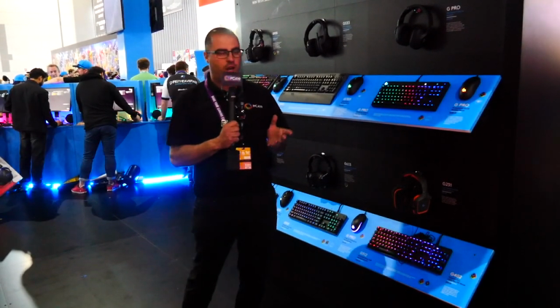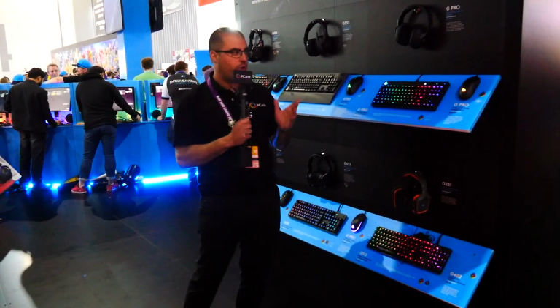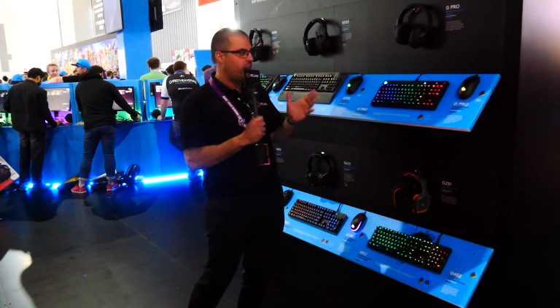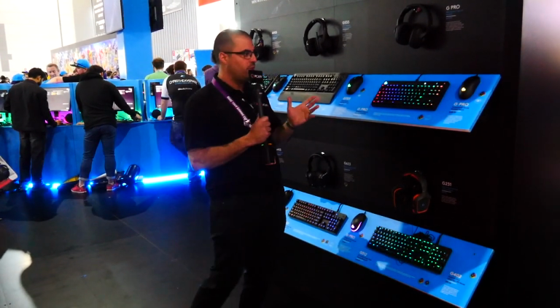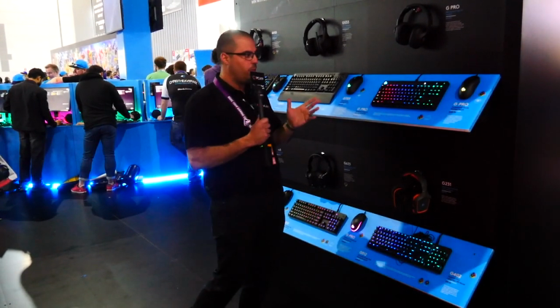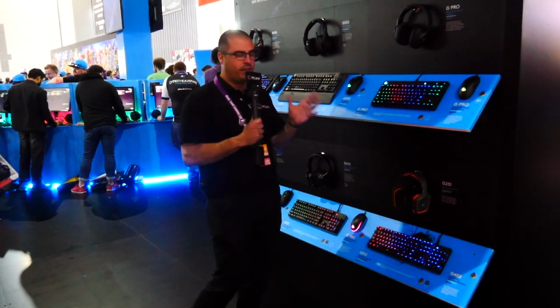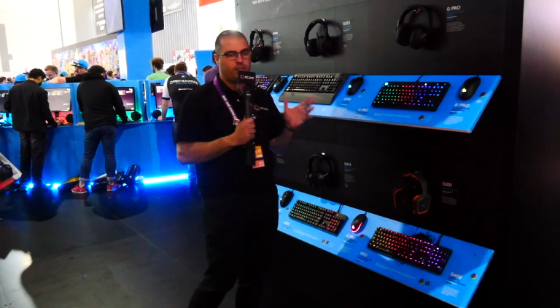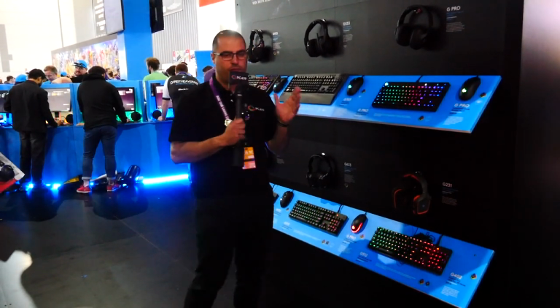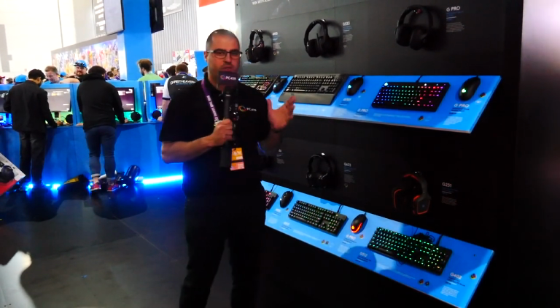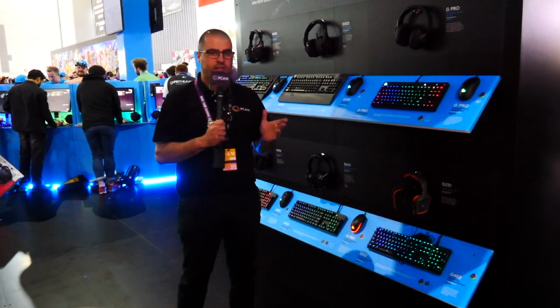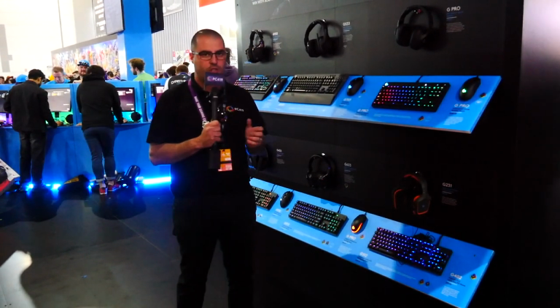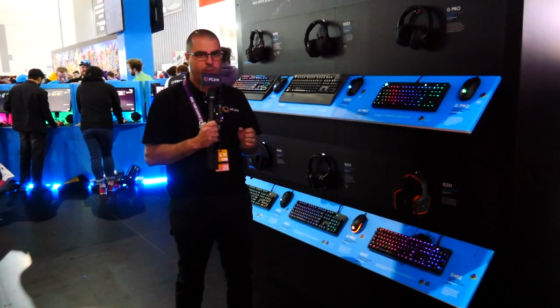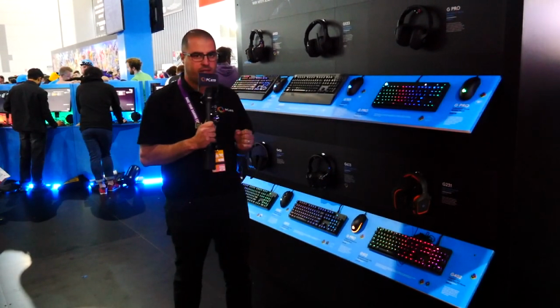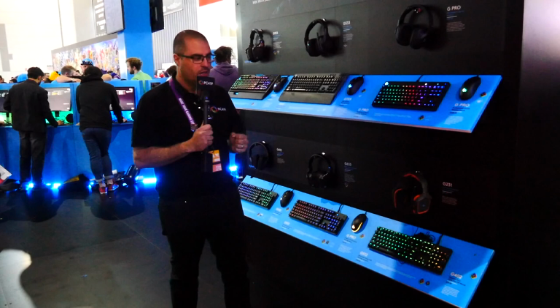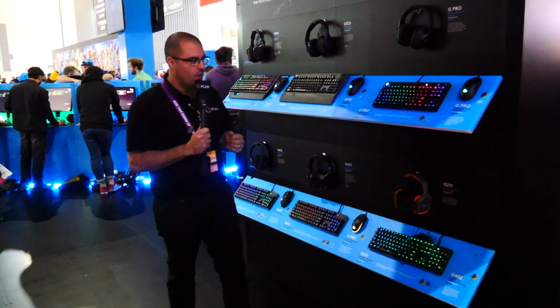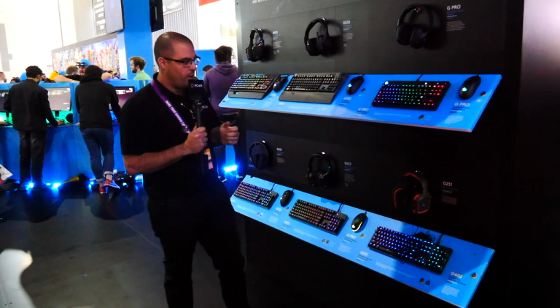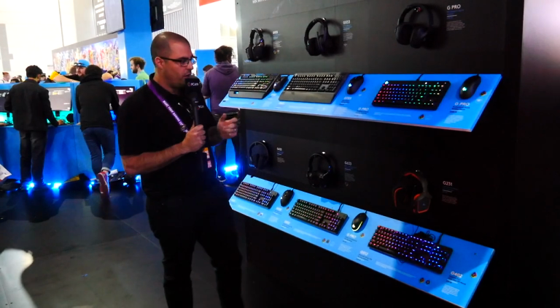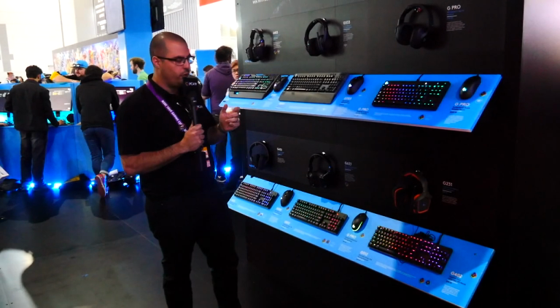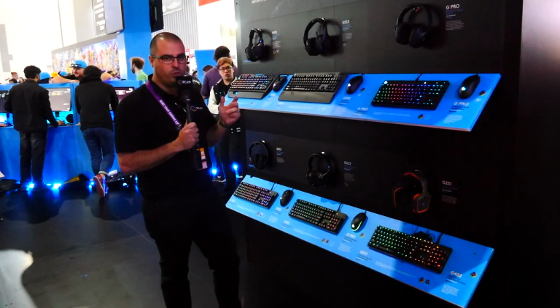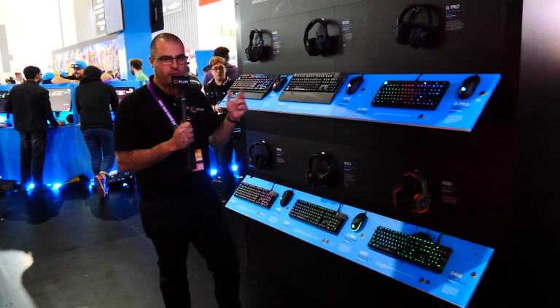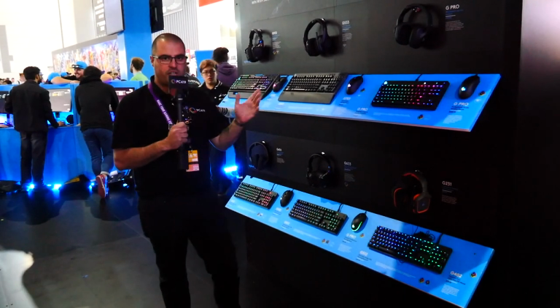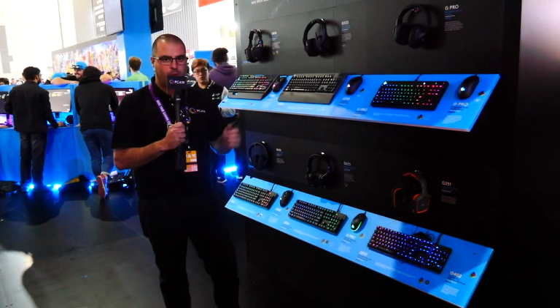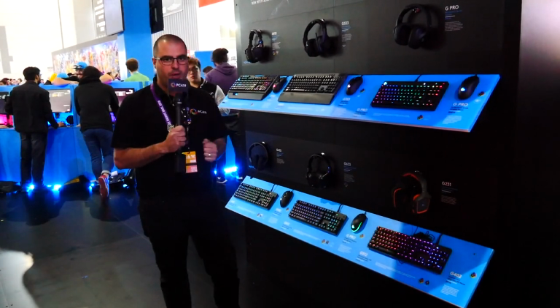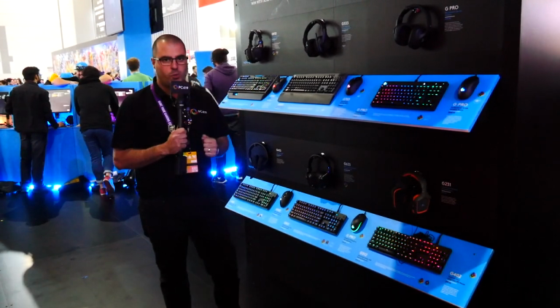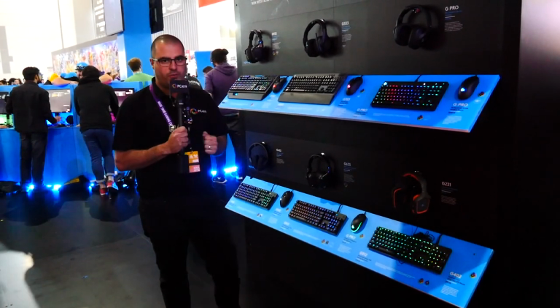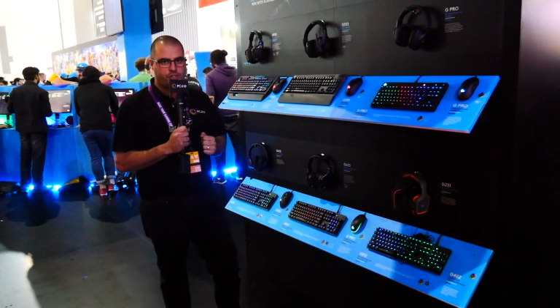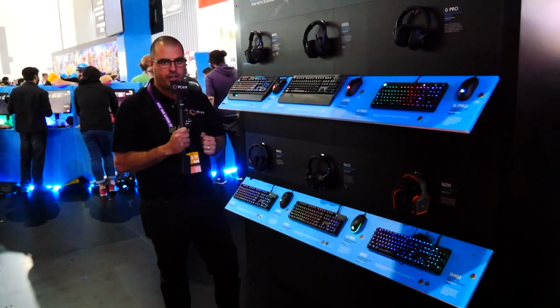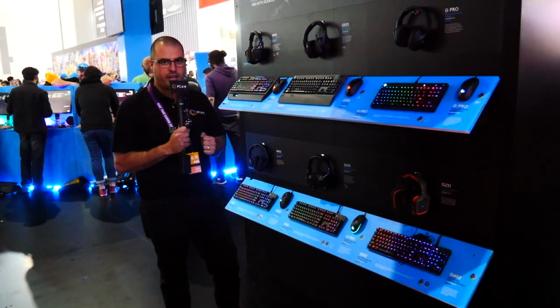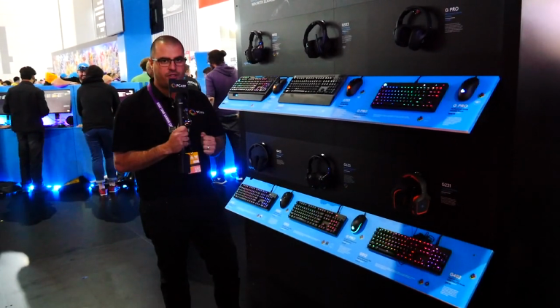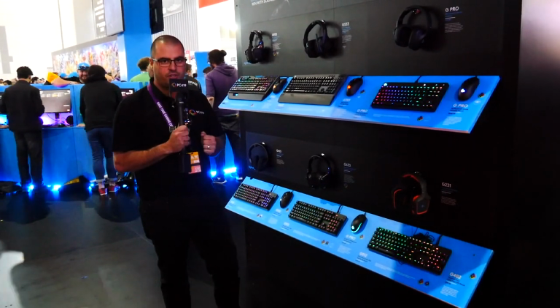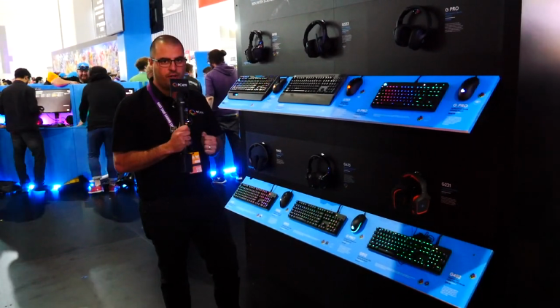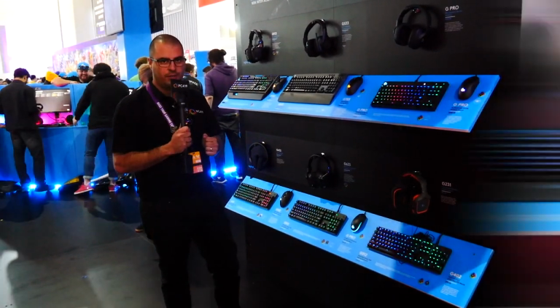I can't say much more without physically using the products myself, so I'm not going to get into full detailed specs. Hopefully in the next couple of months, we'll have Logitech at the studio.